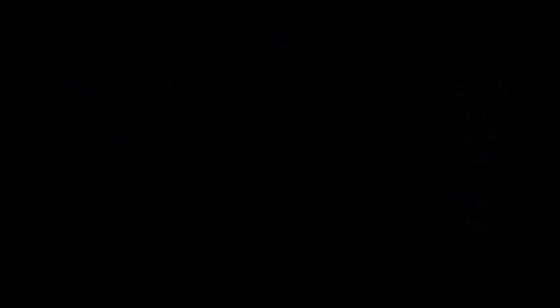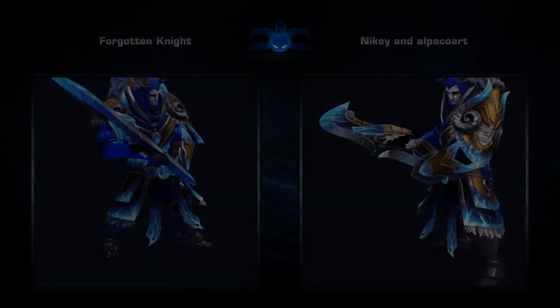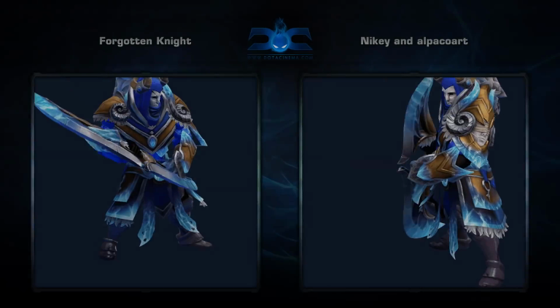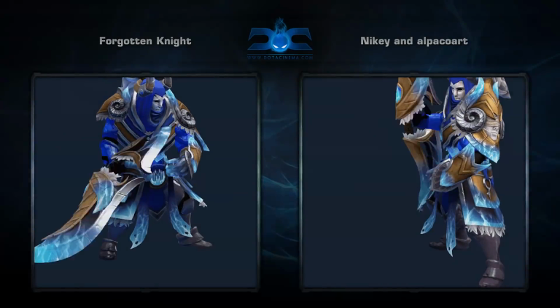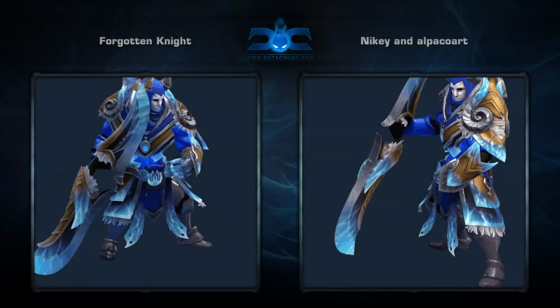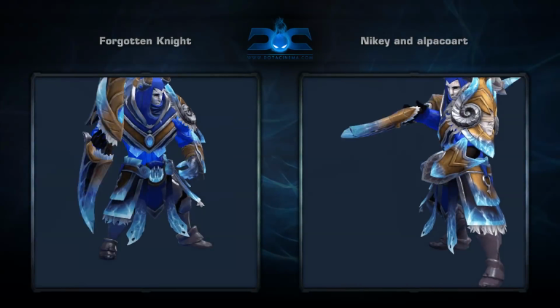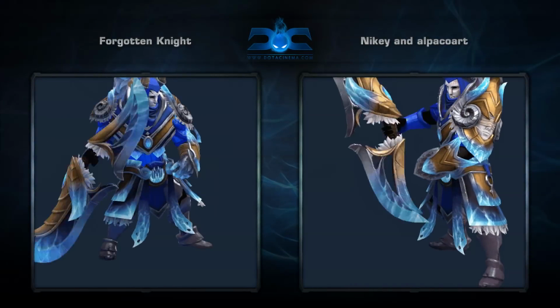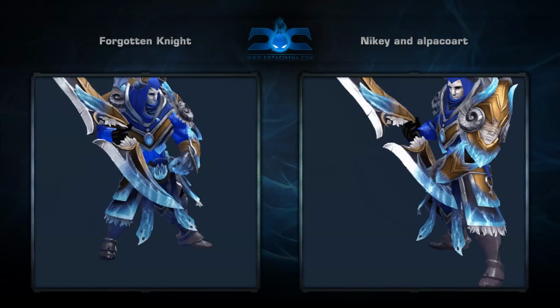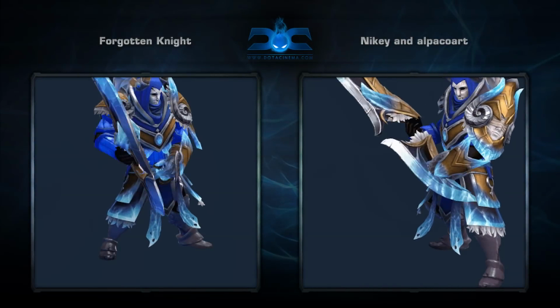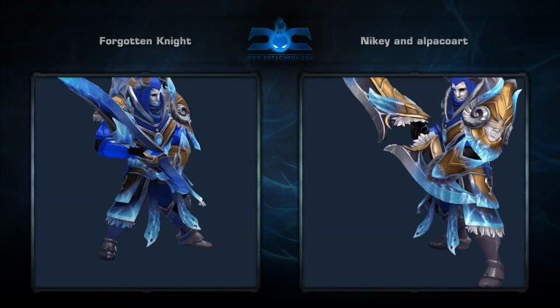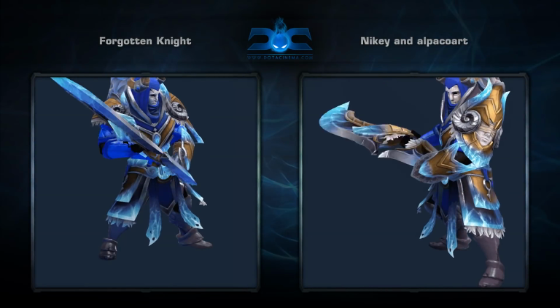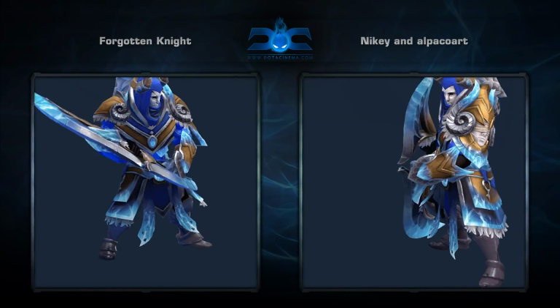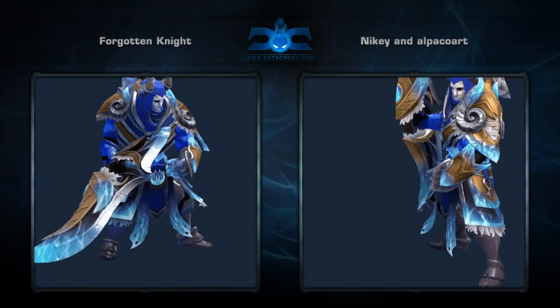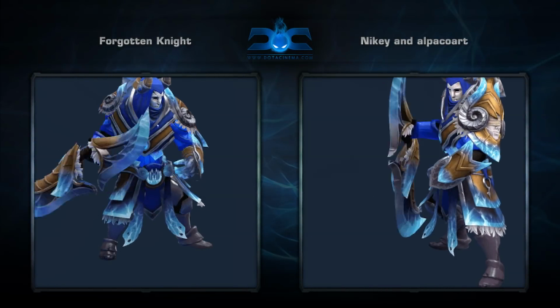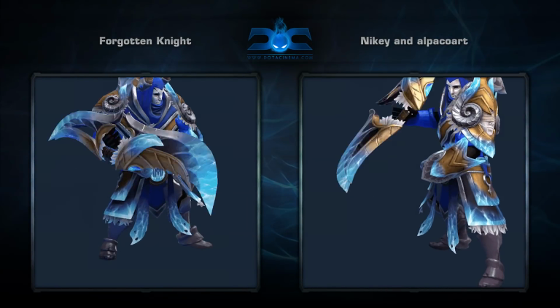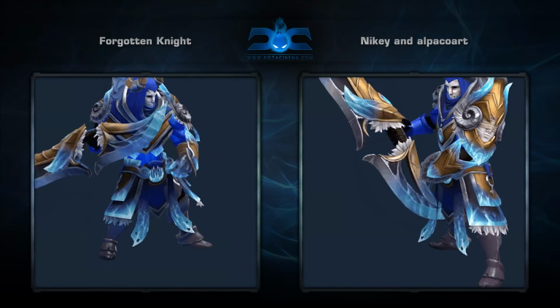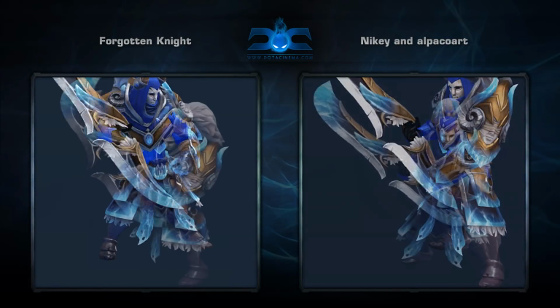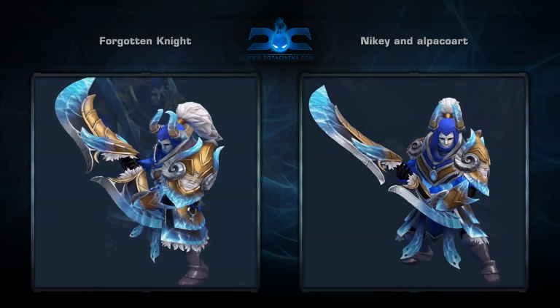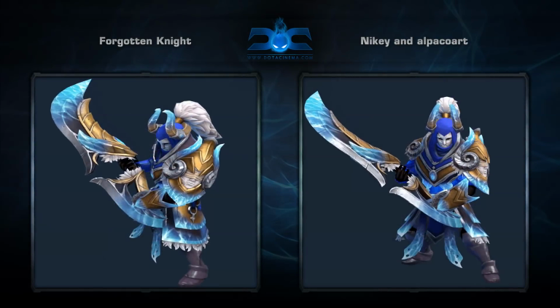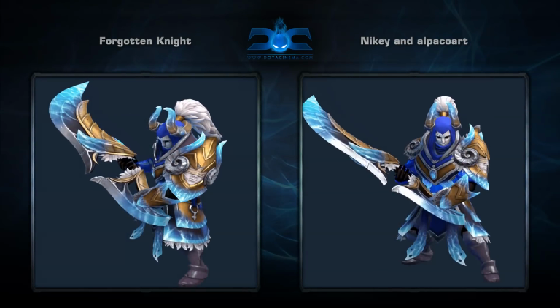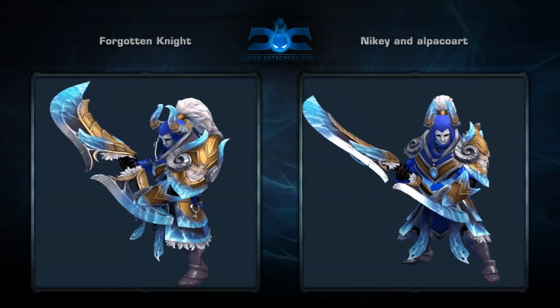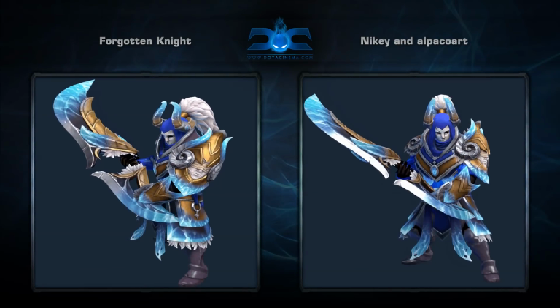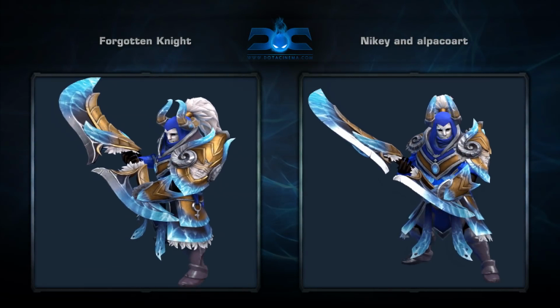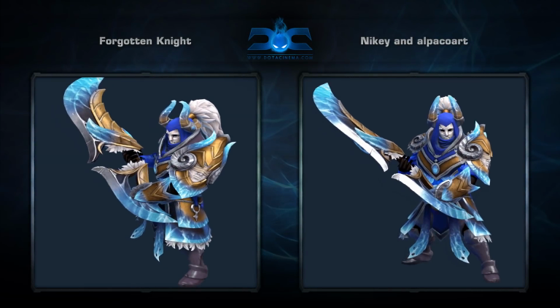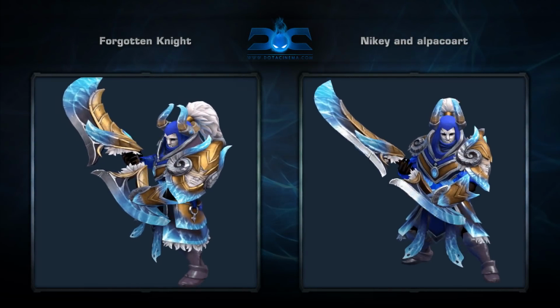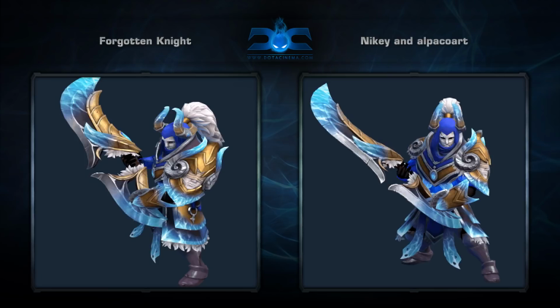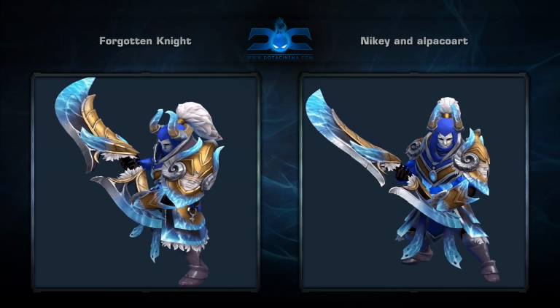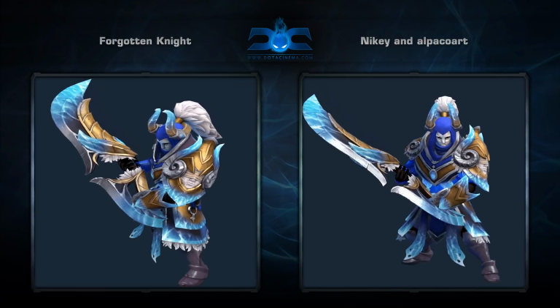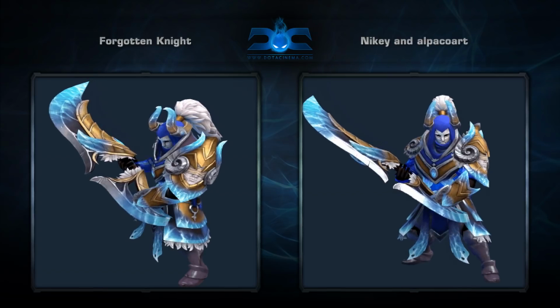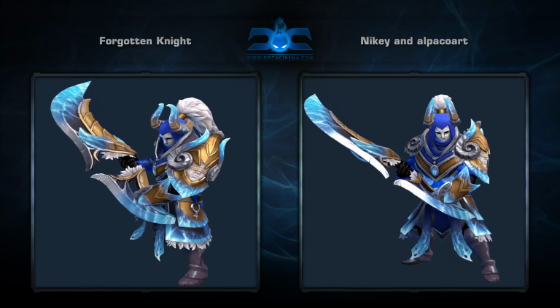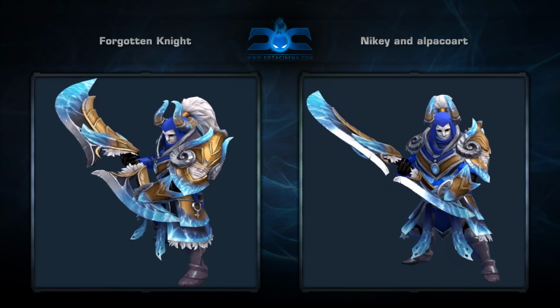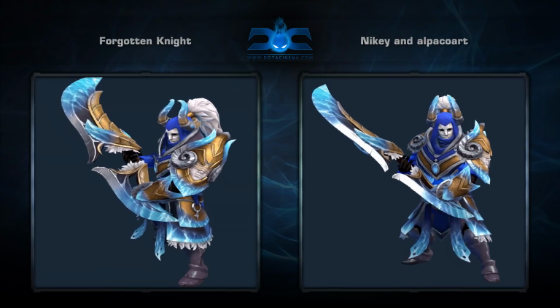Second is the Forgotten Knight set for Sven, created by Nike. A very inspired set that makes Sven look much different than we're used to seeing him.